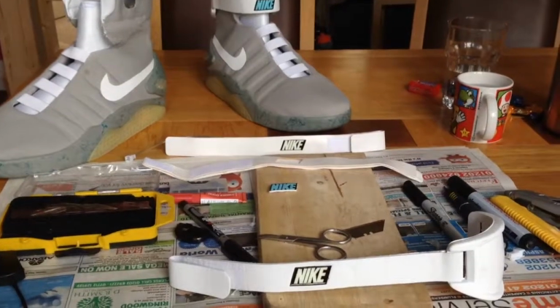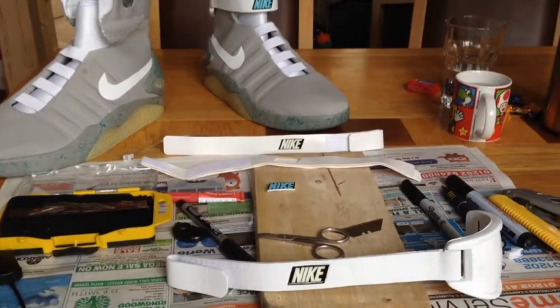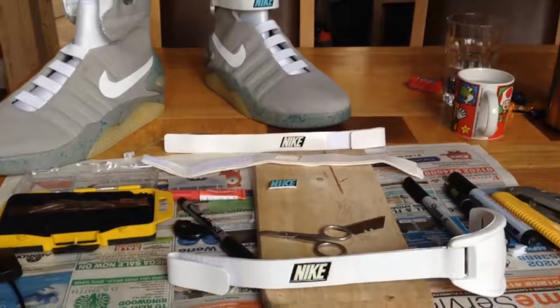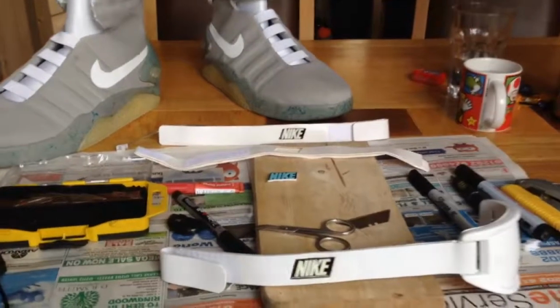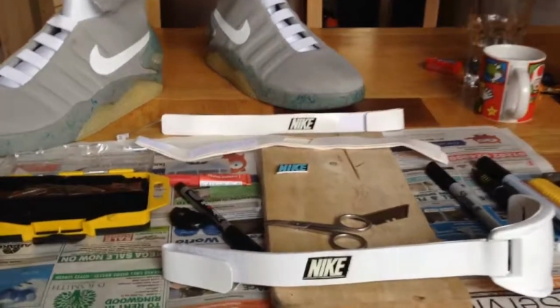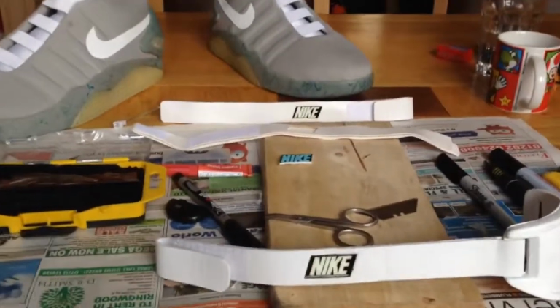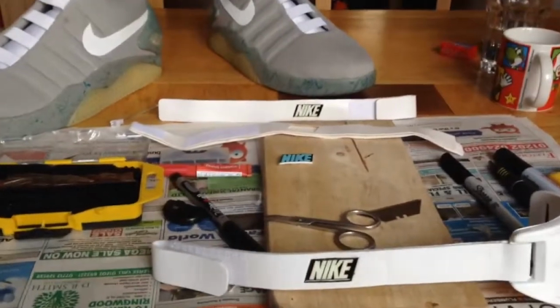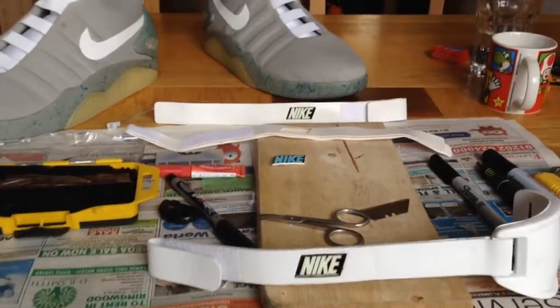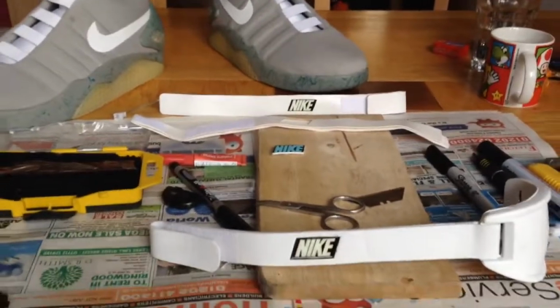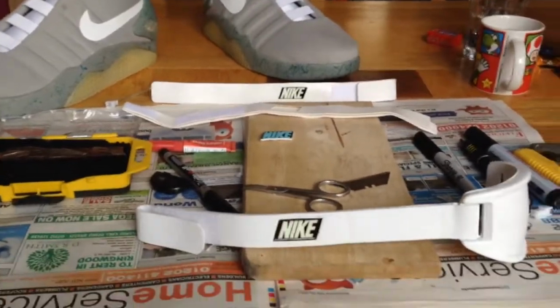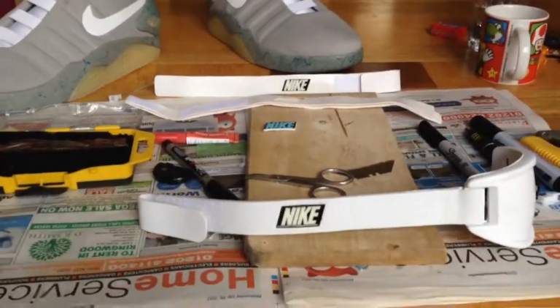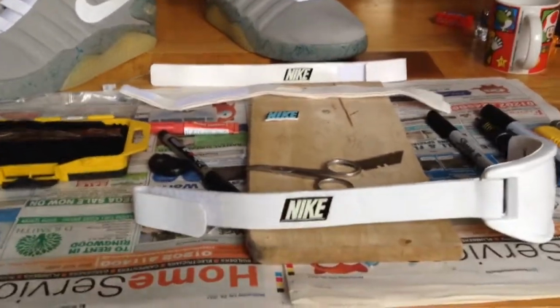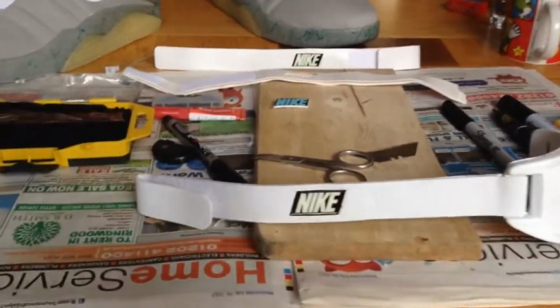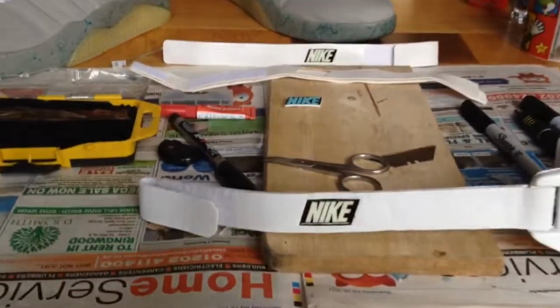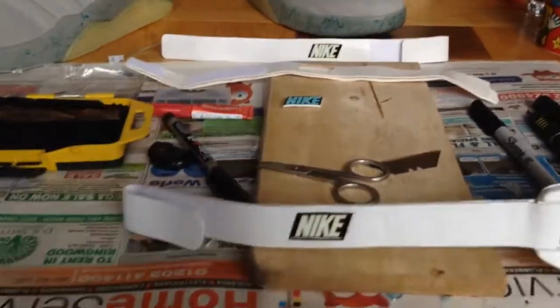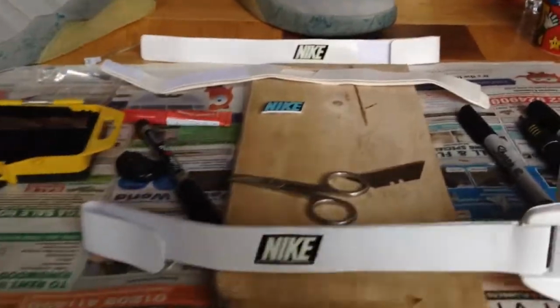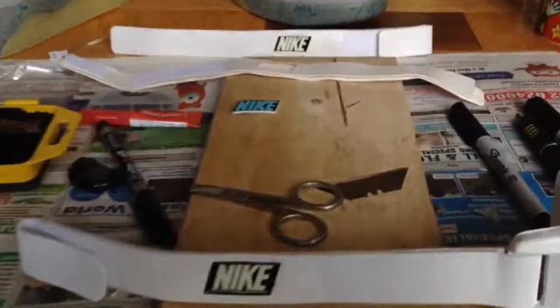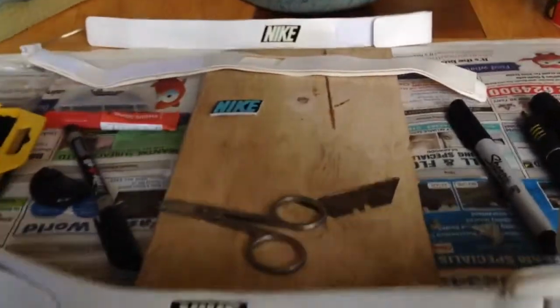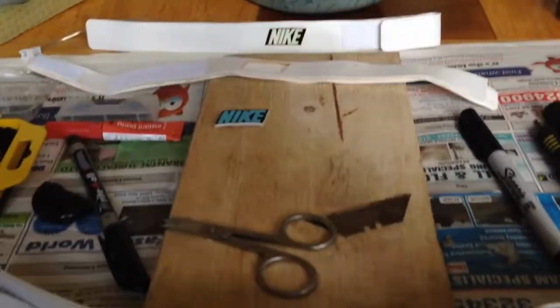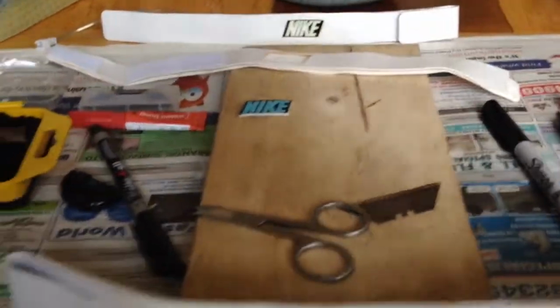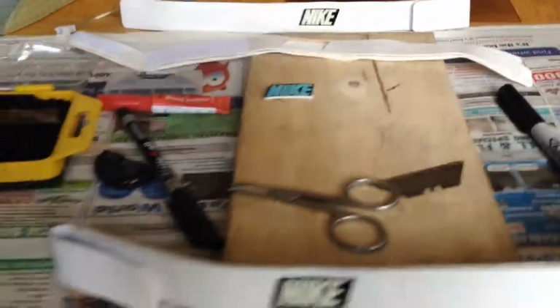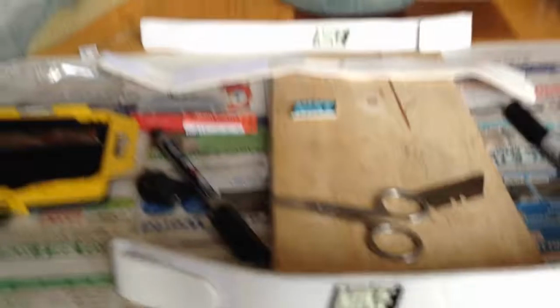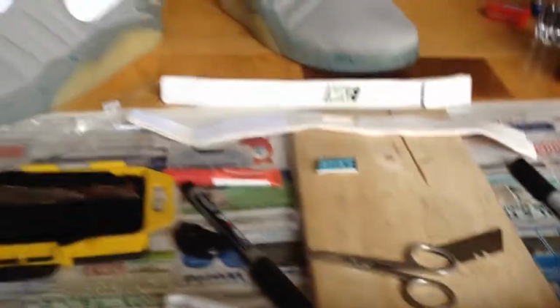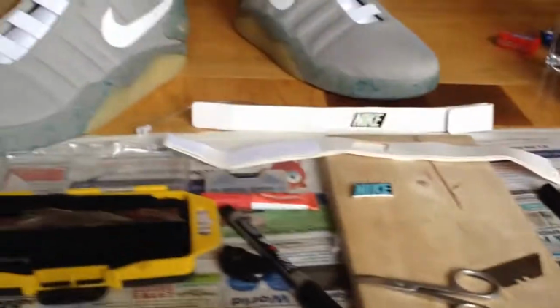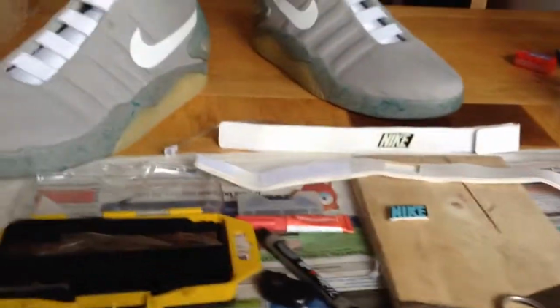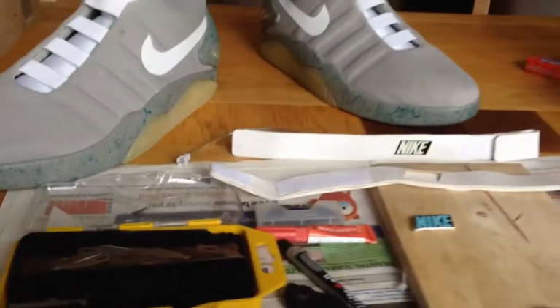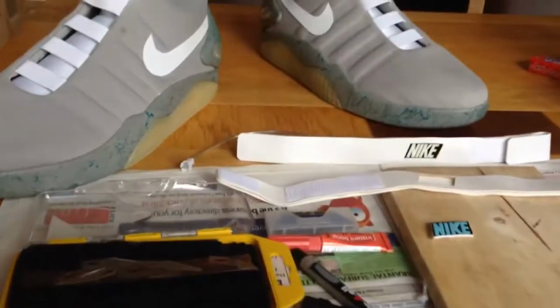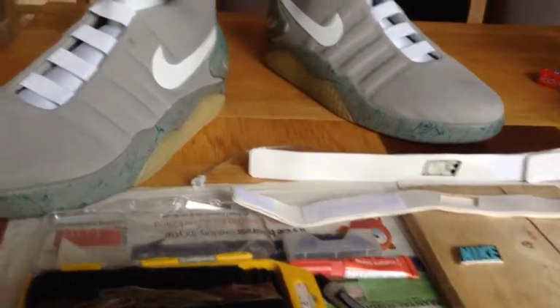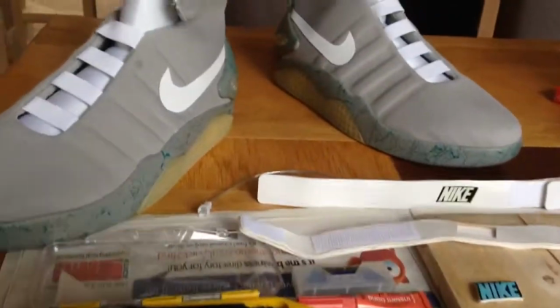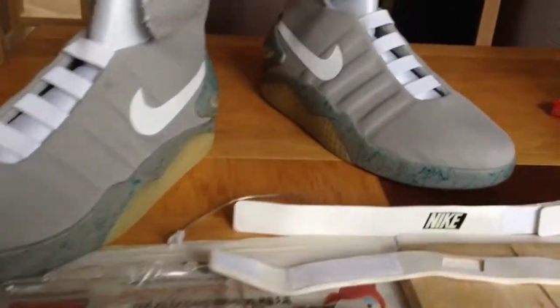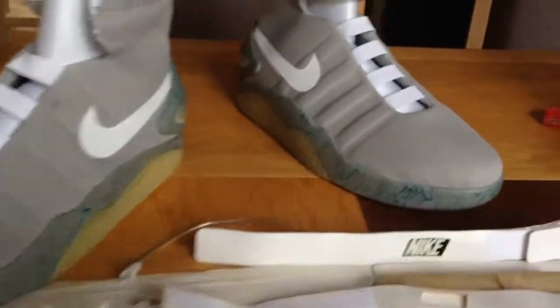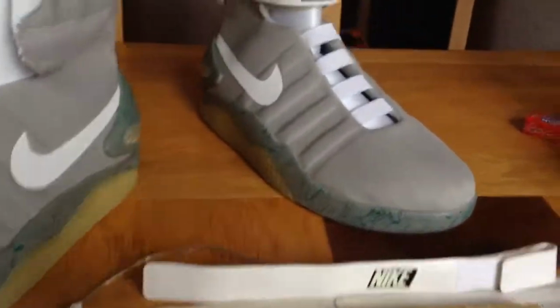Hi all, just a quick video to show you guys what I'm doing with the modifications of my Nike mags.